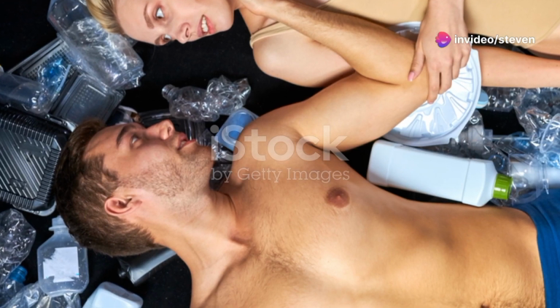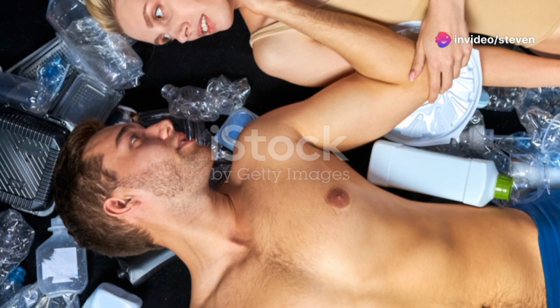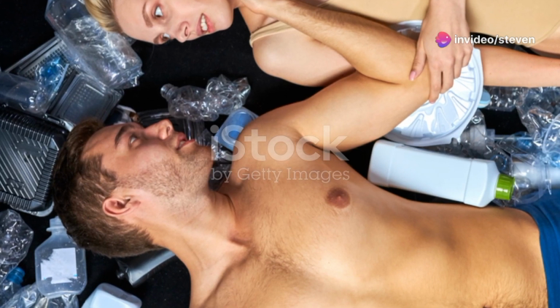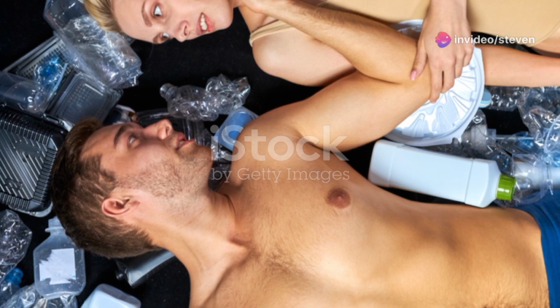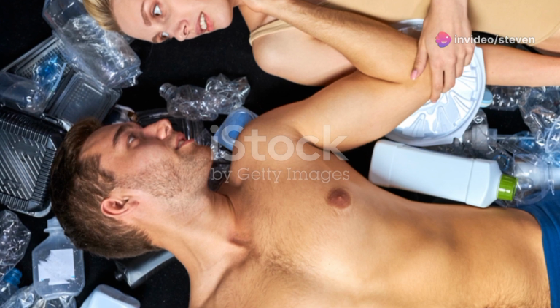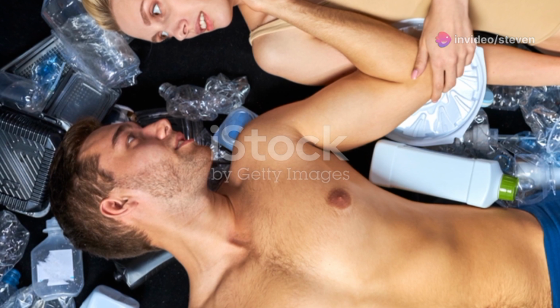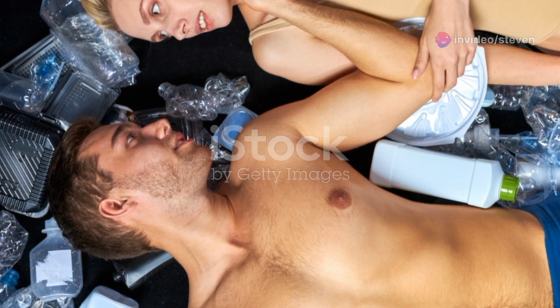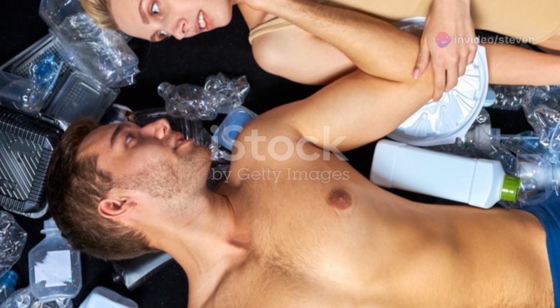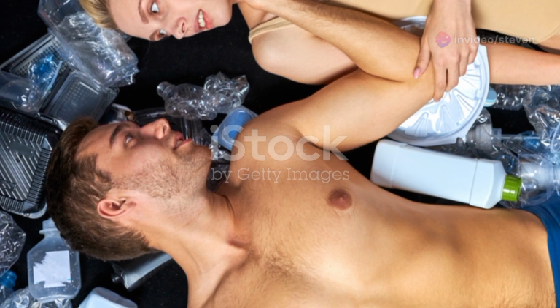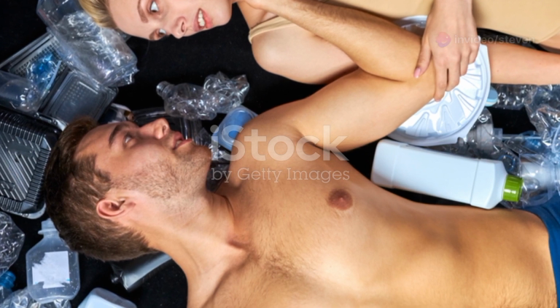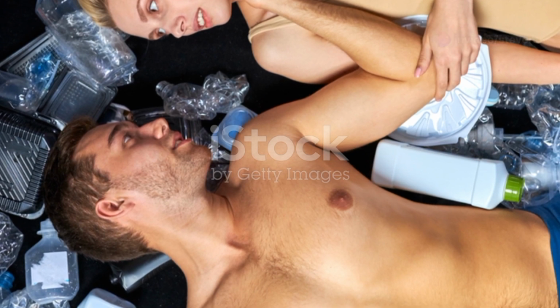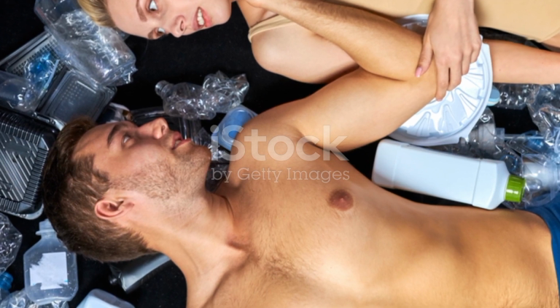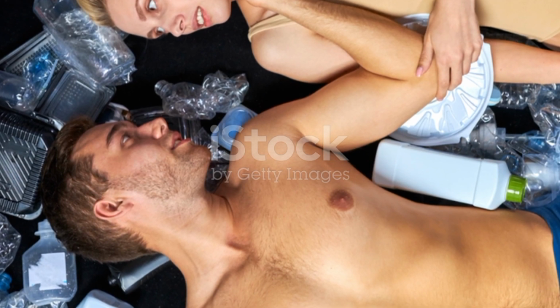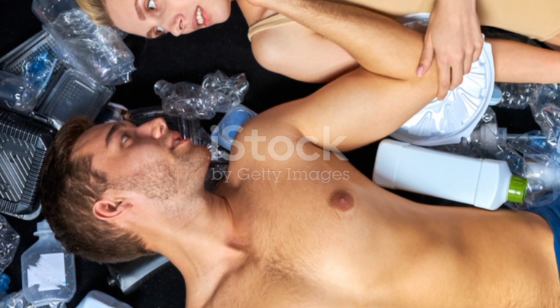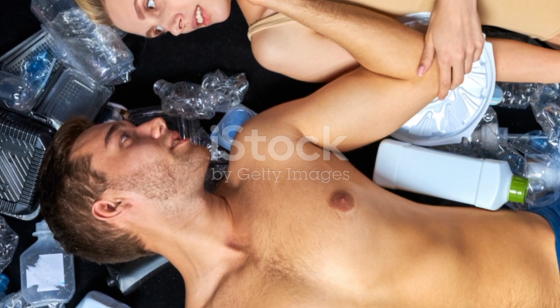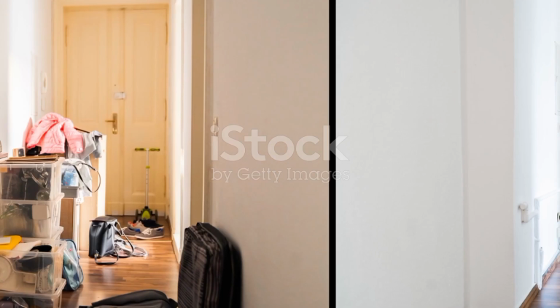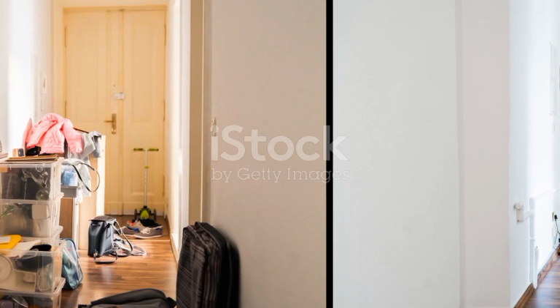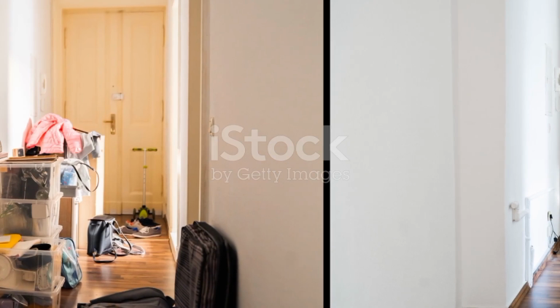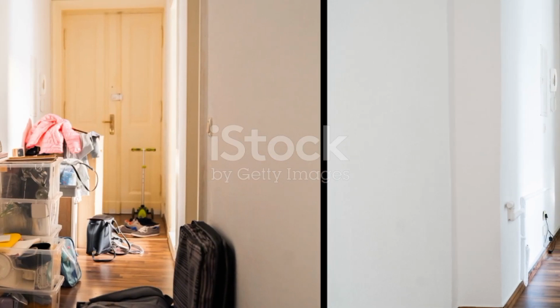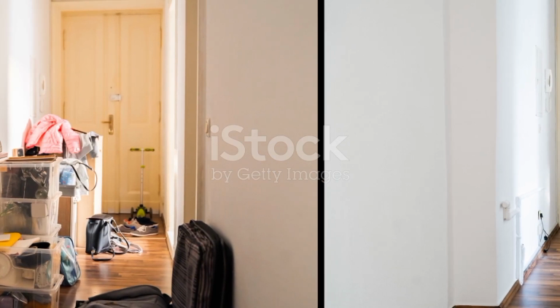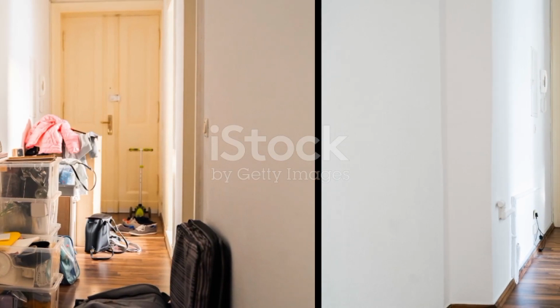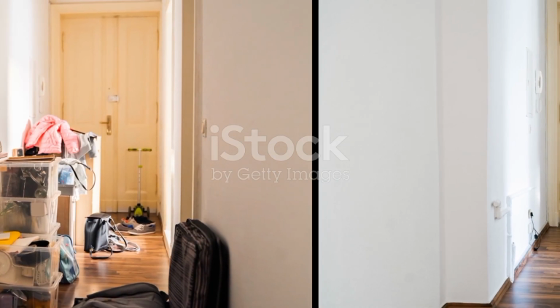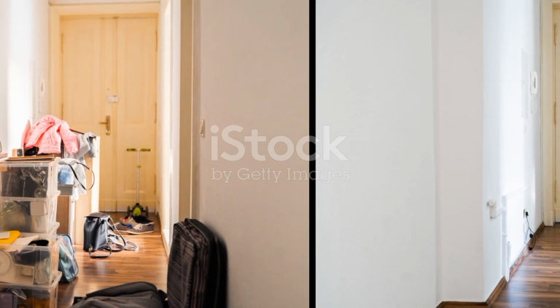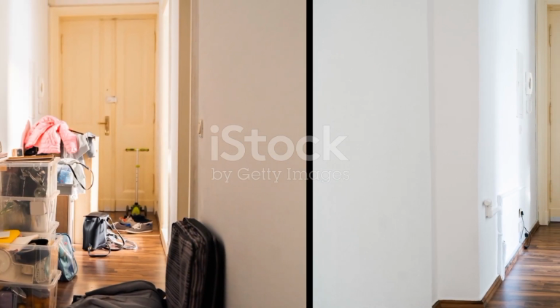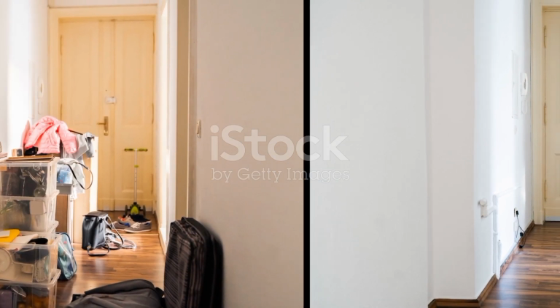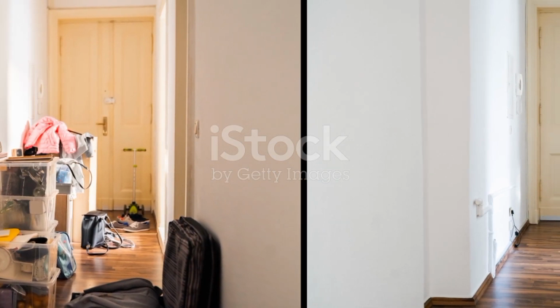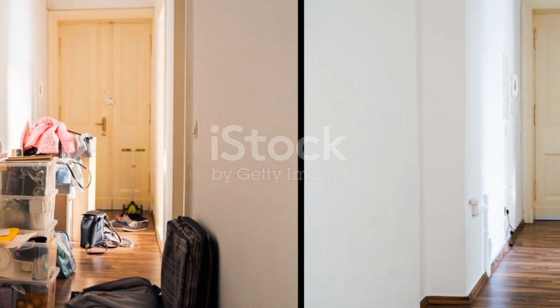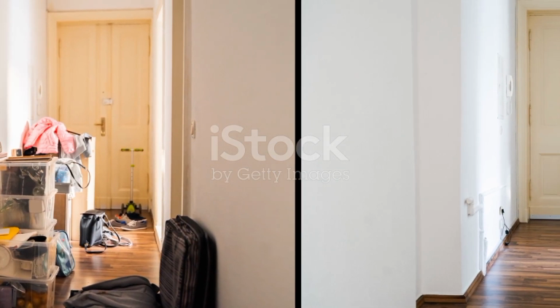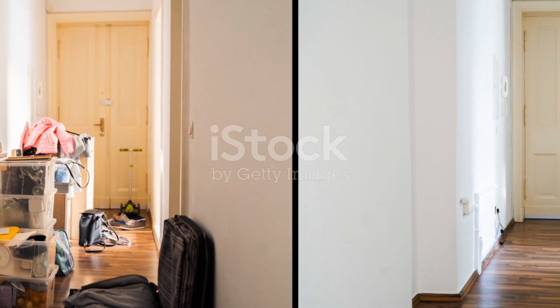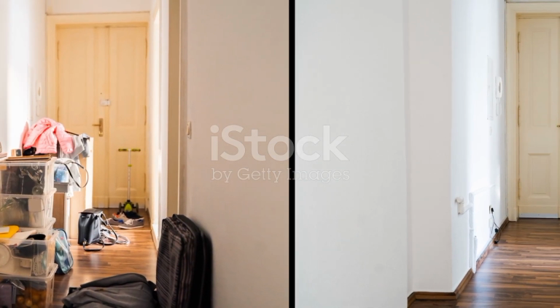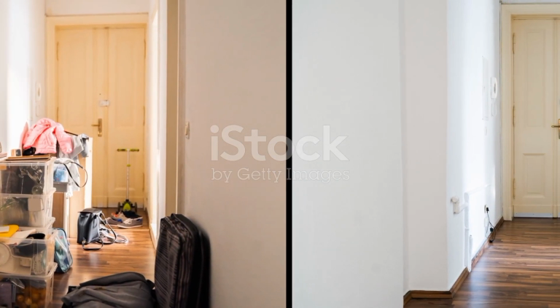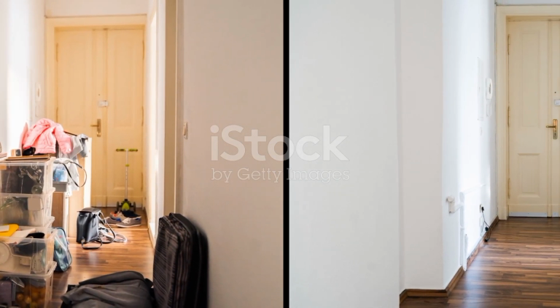So there you have it — detailed steps to transform your garage from a hot mess to a cool, organized space. Happy organizing.